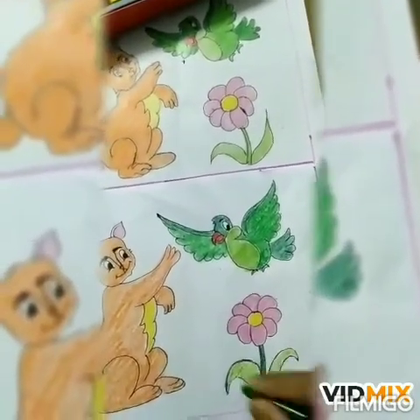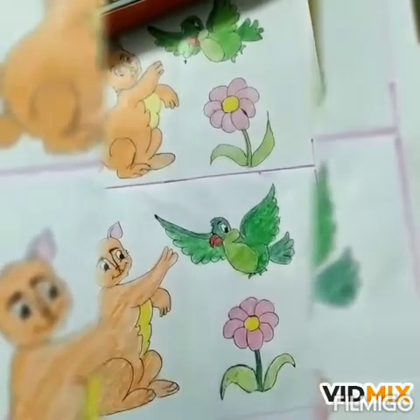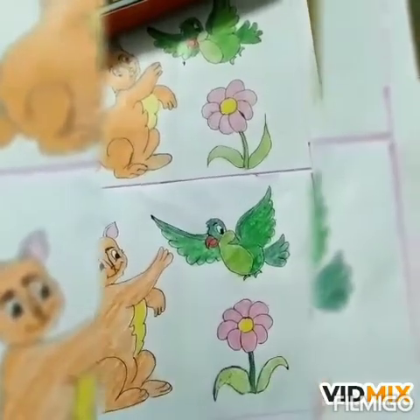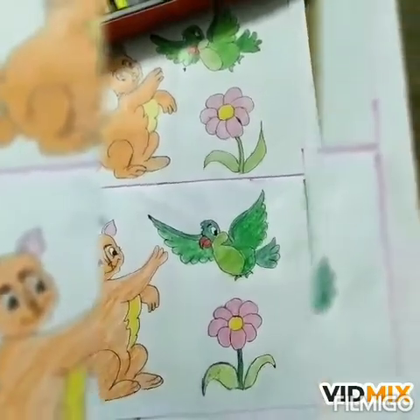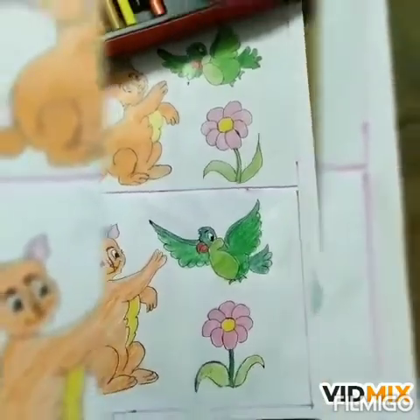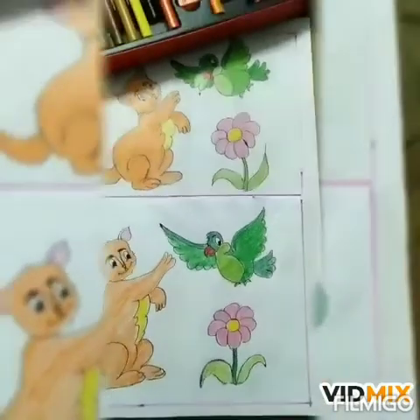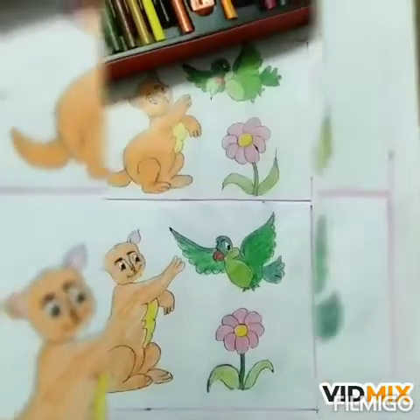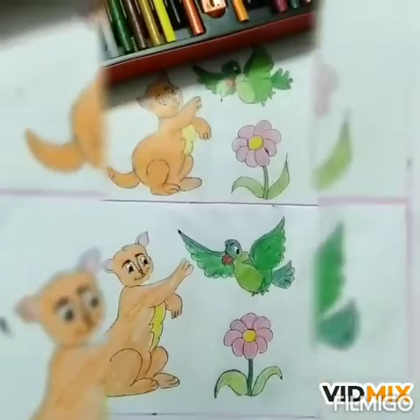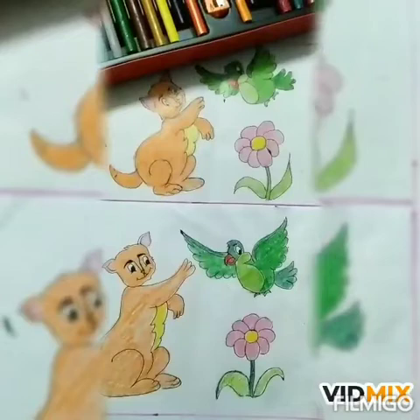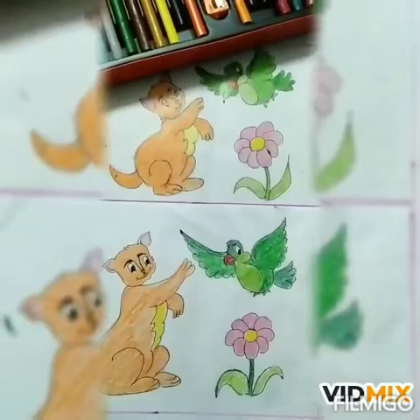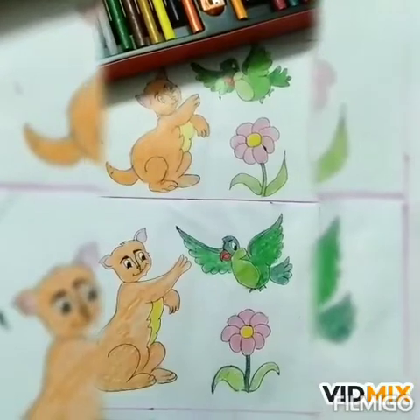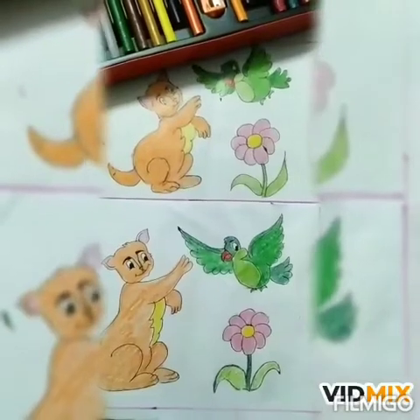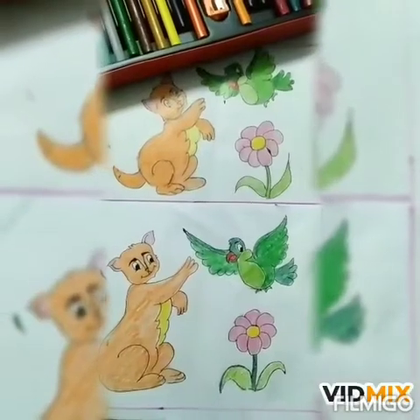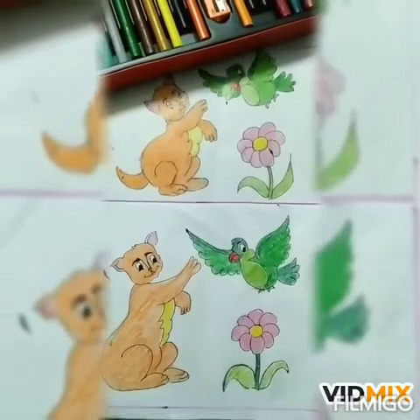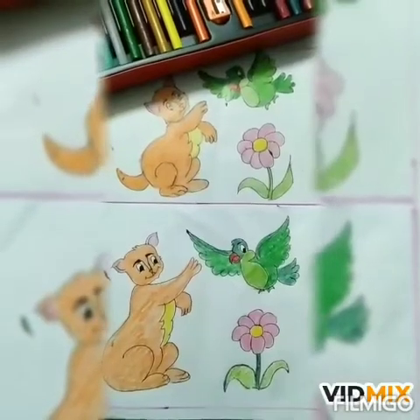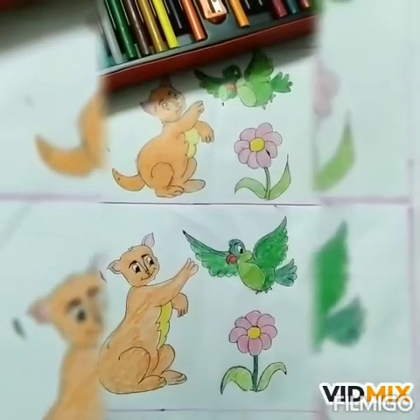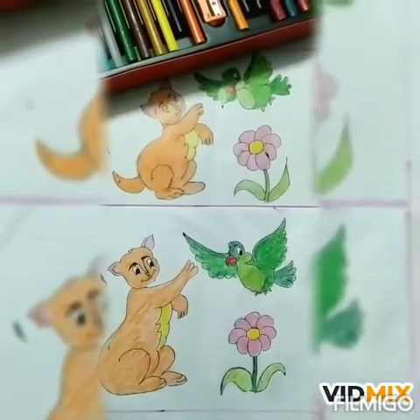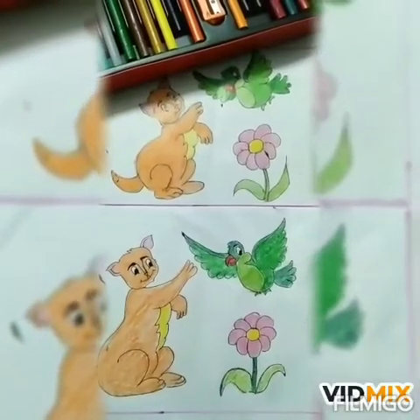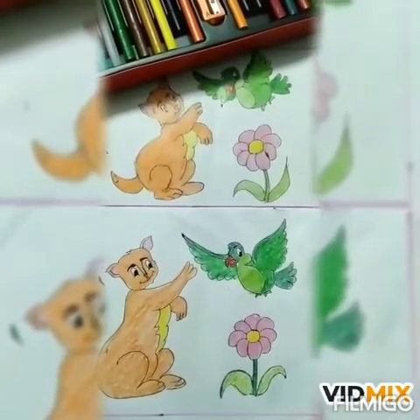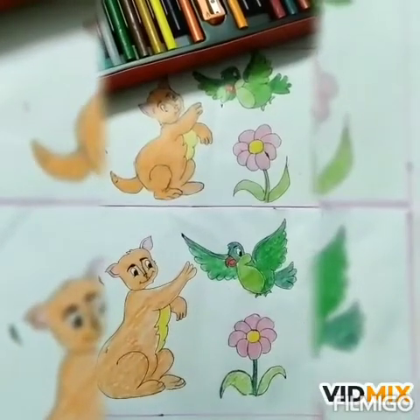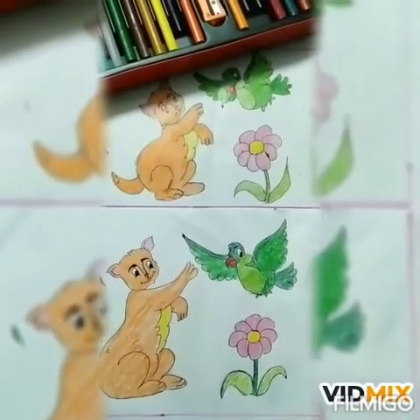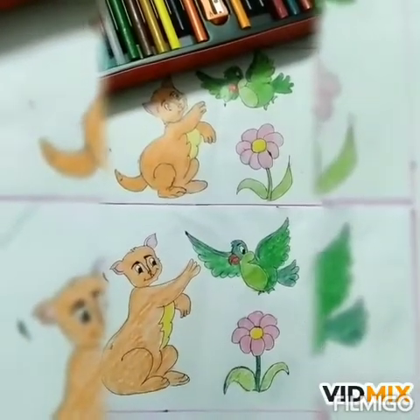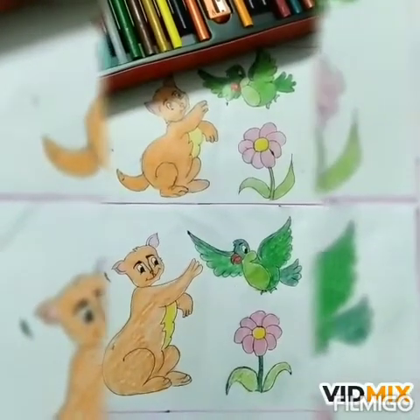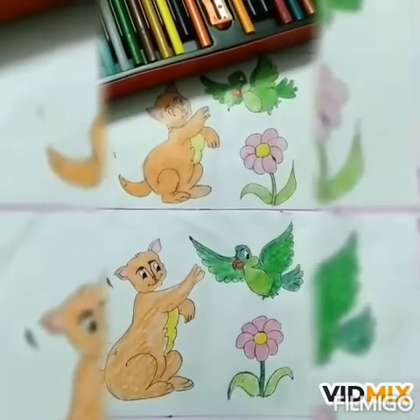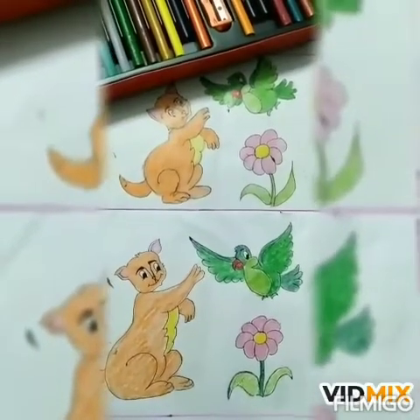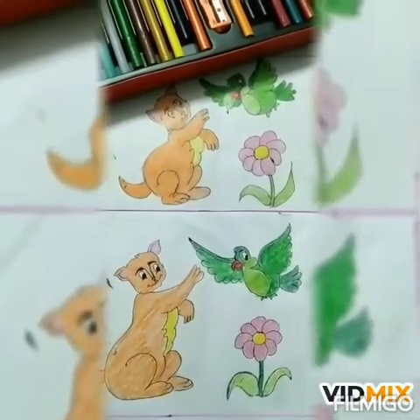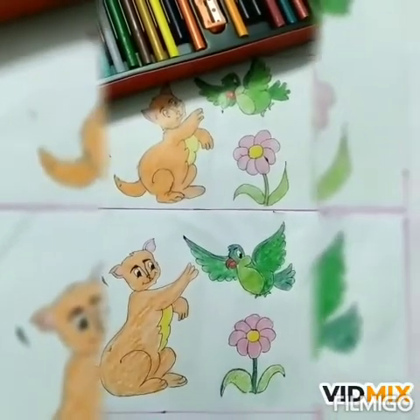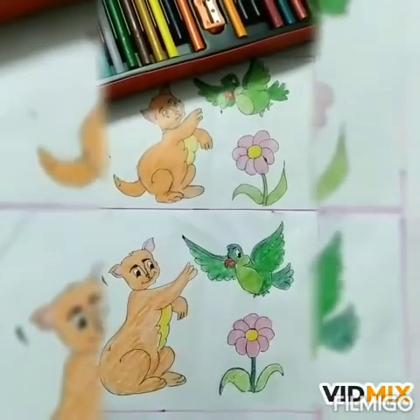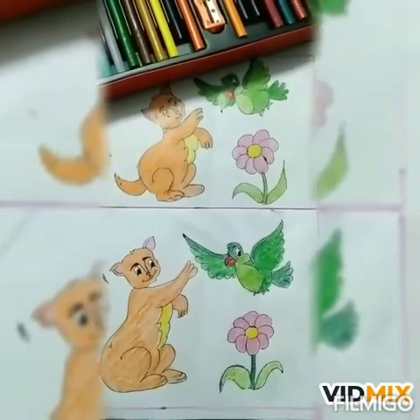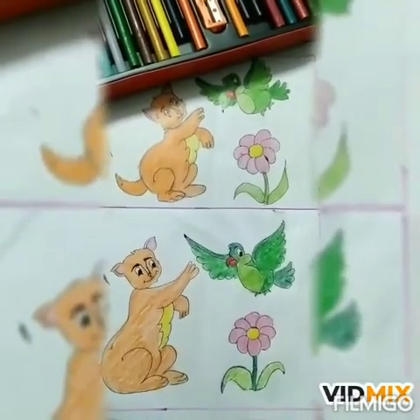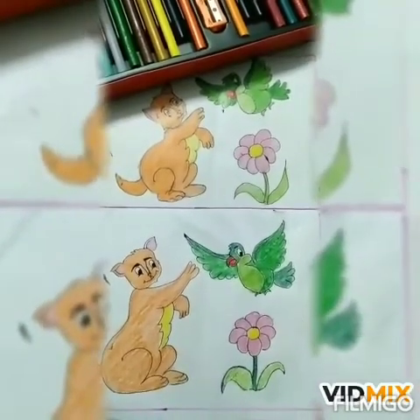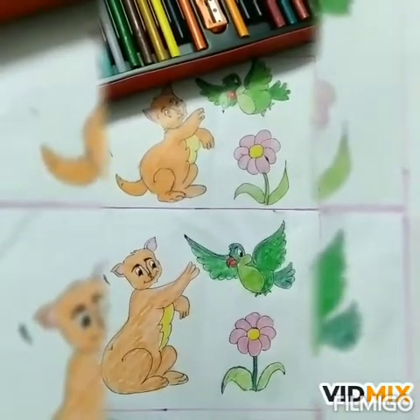Look here. Our coloring is complete. Look here.